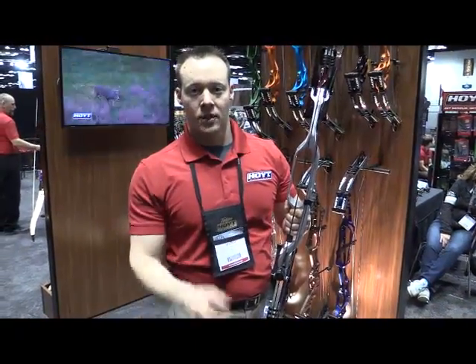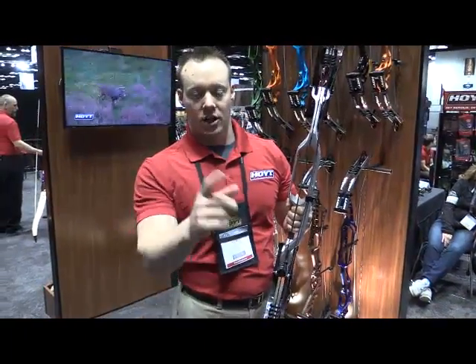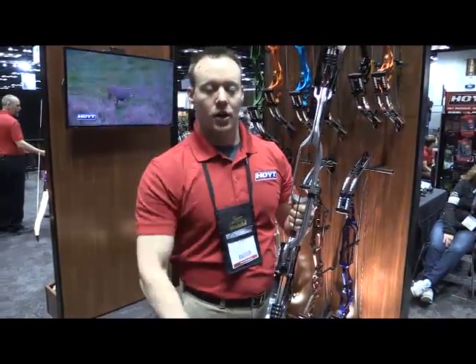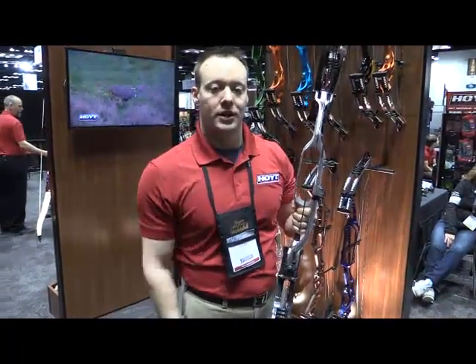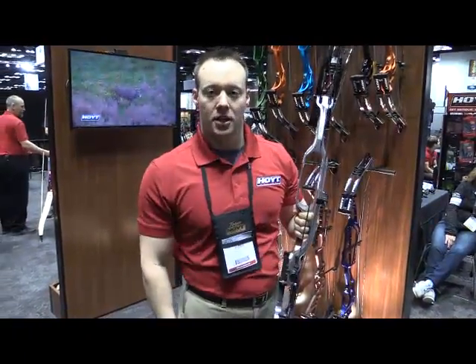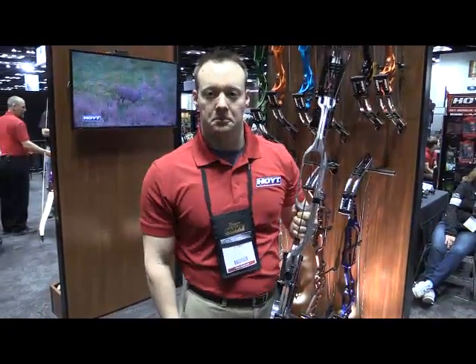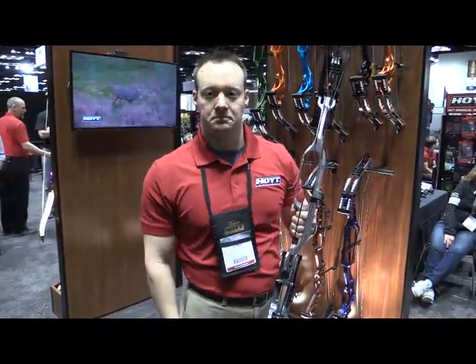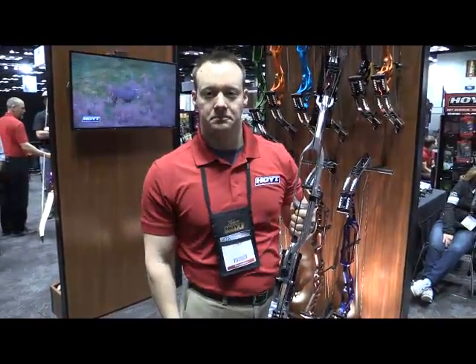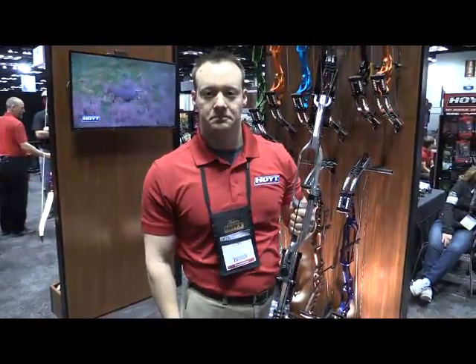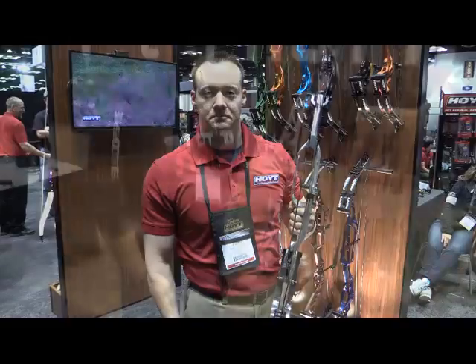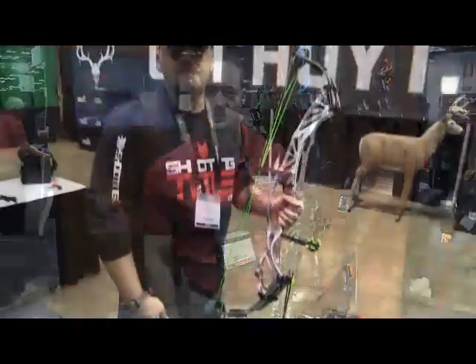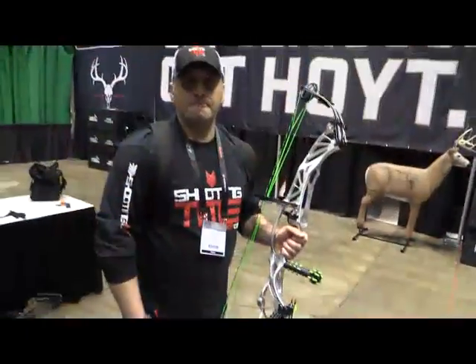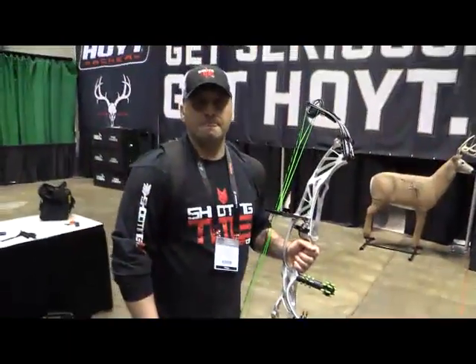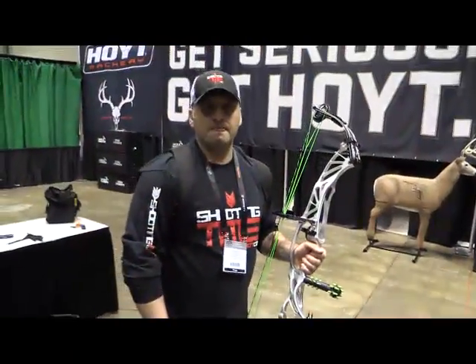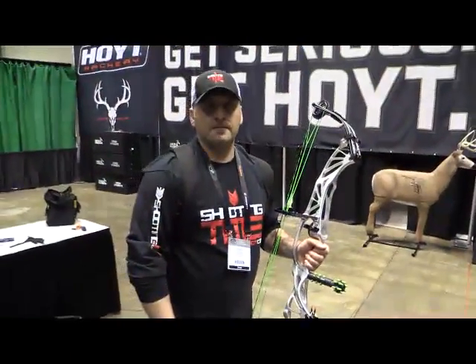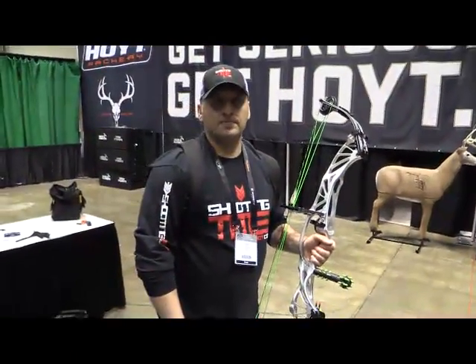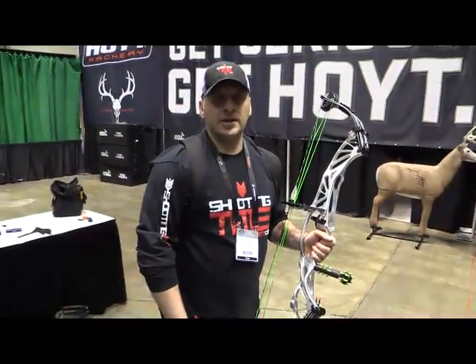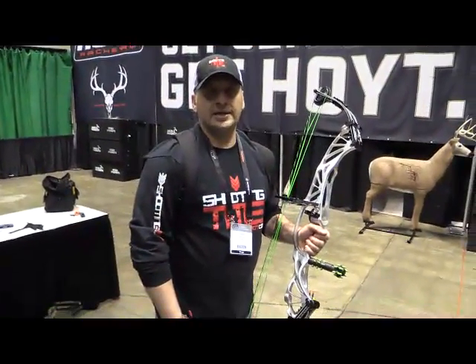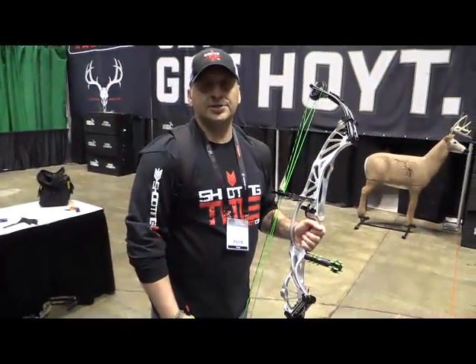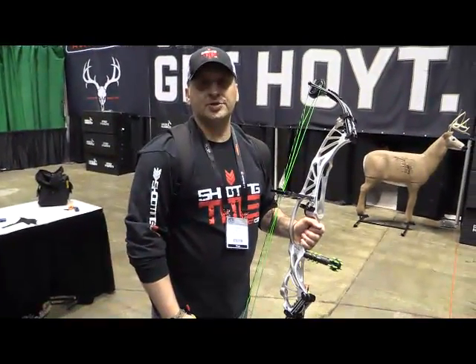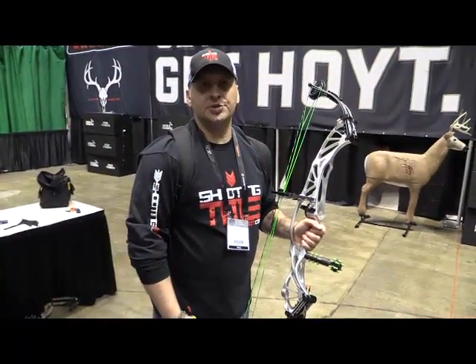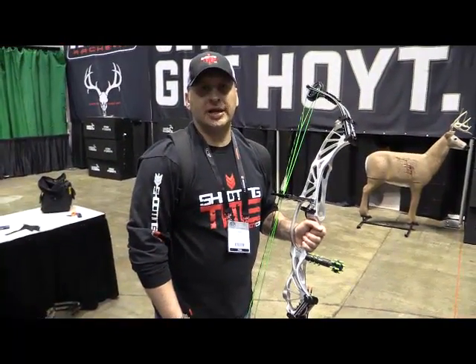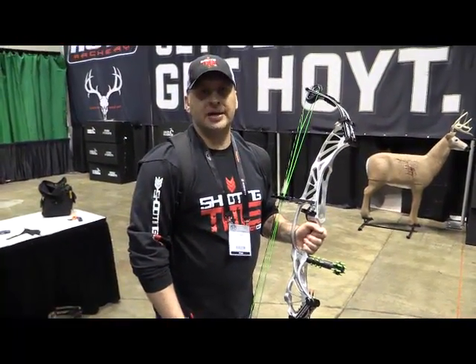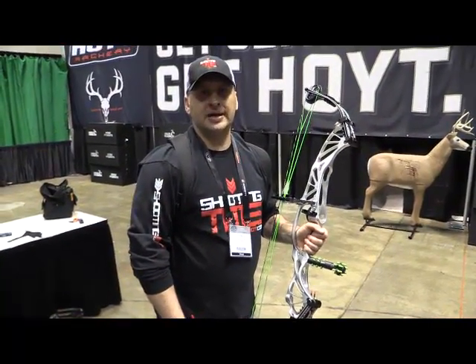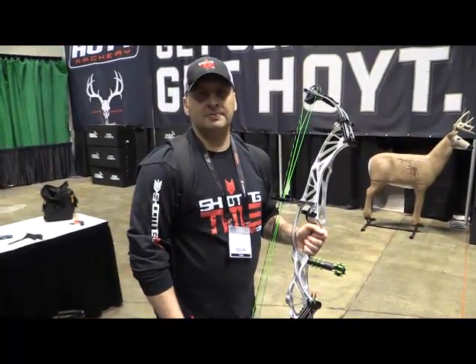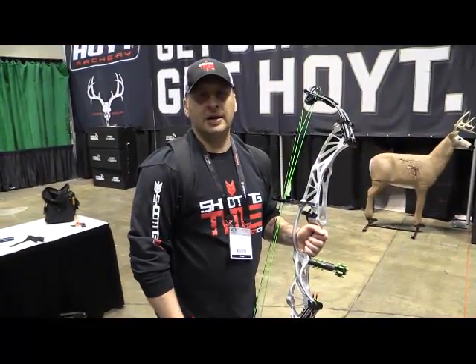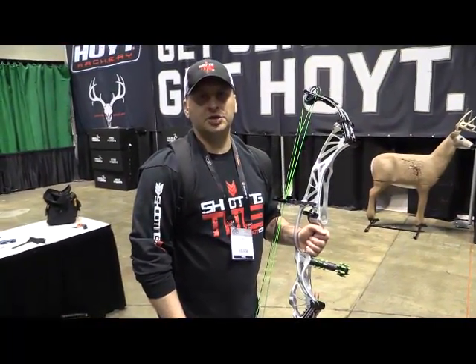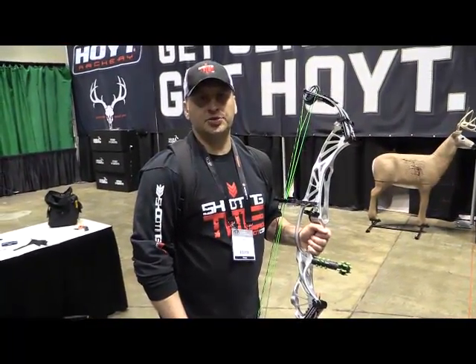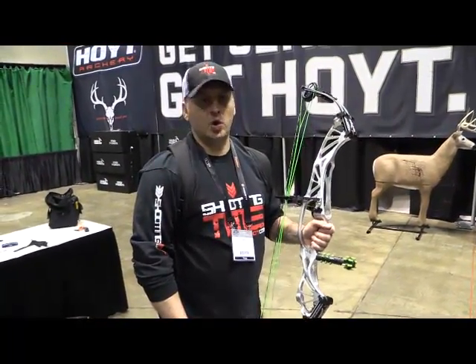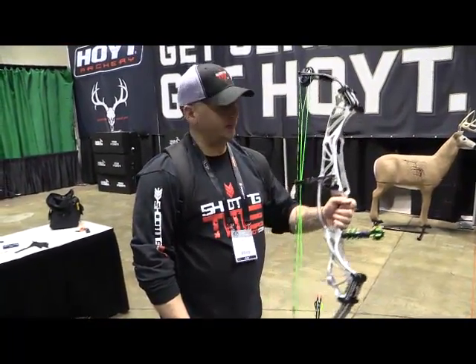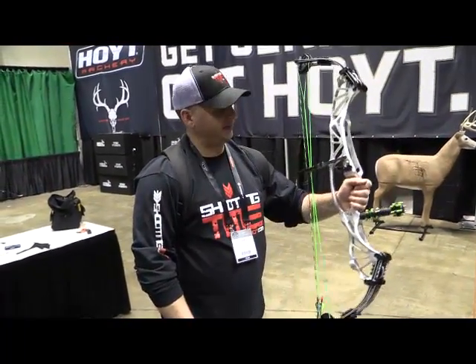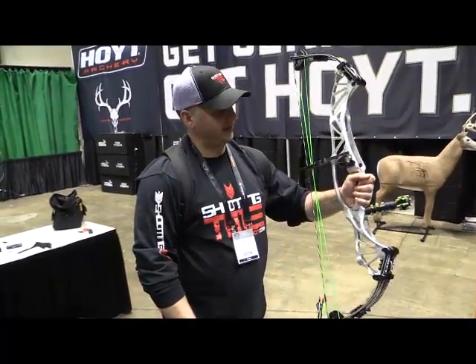Check them out at Hoyt.com. Hey, this is Chris with ShootingTime.com. I'm going to shoot the Hoyt Prevail.